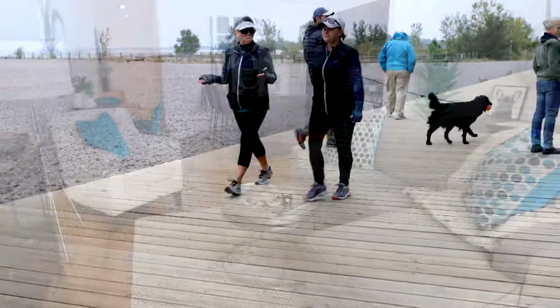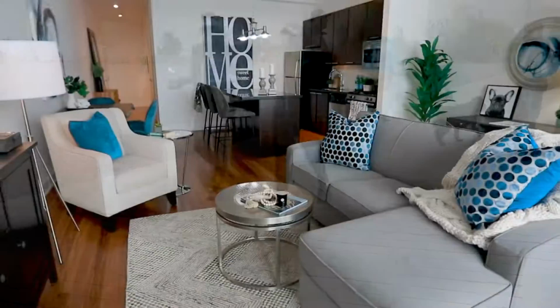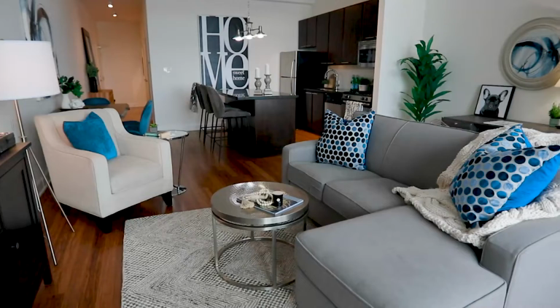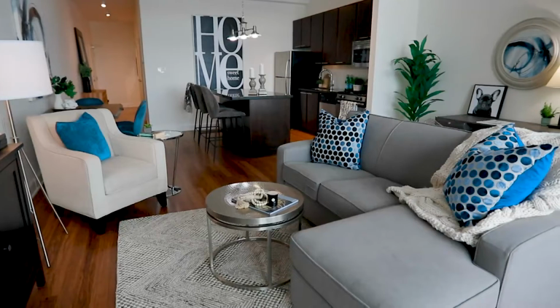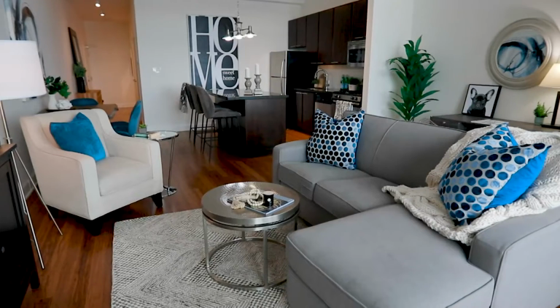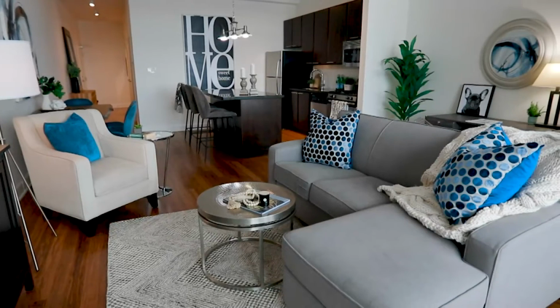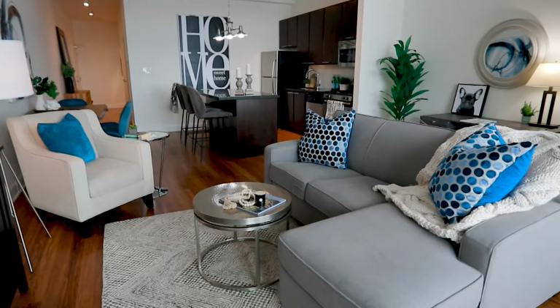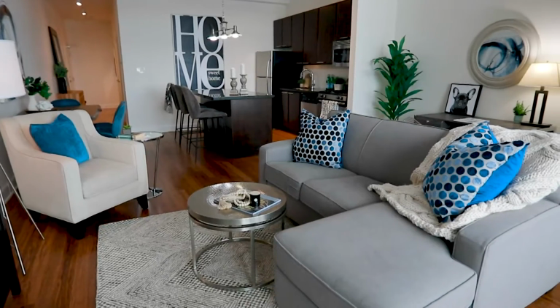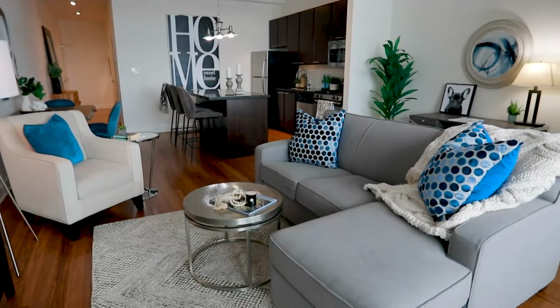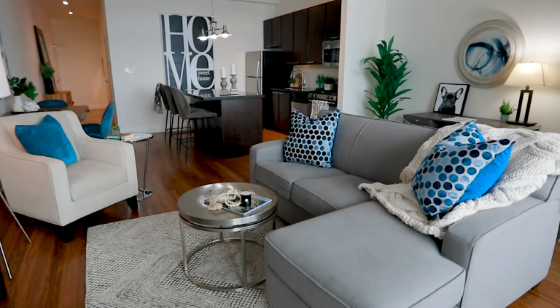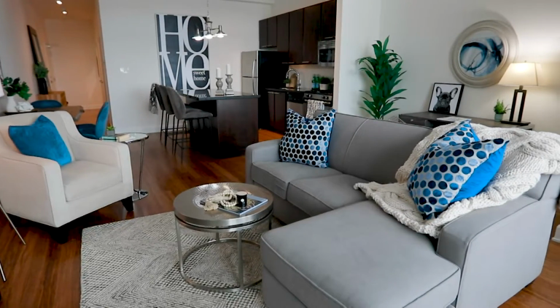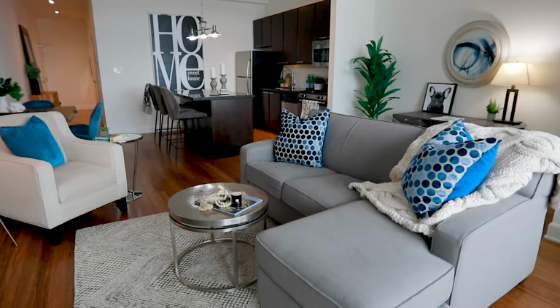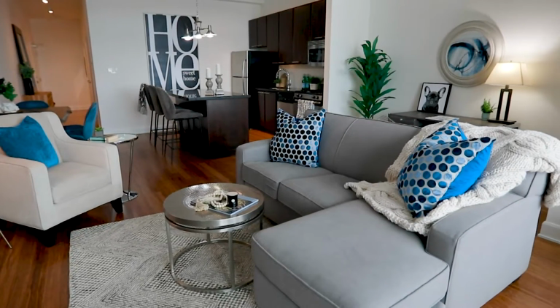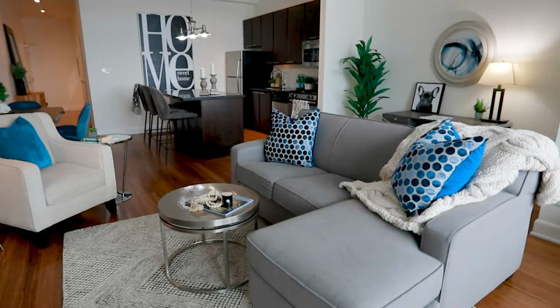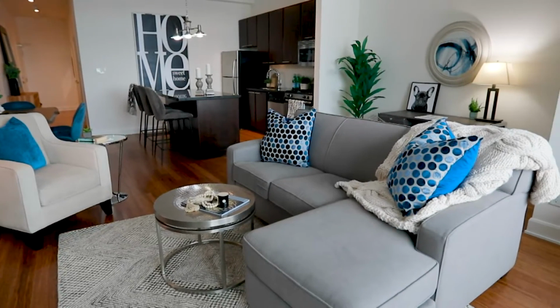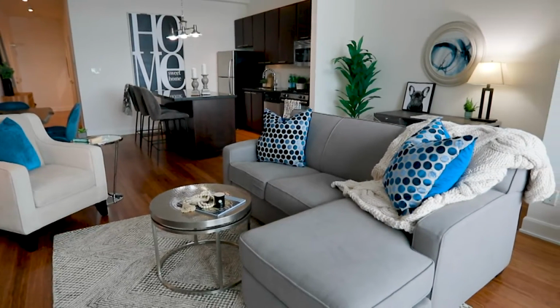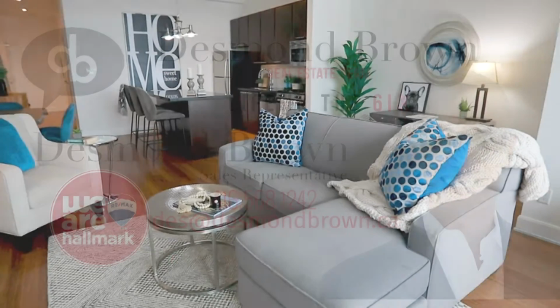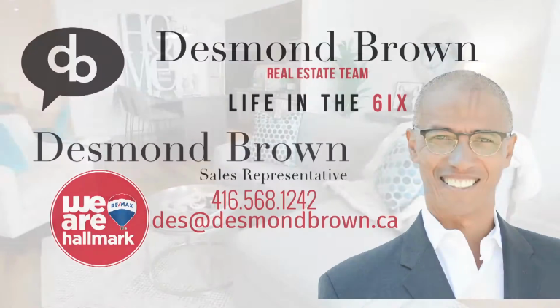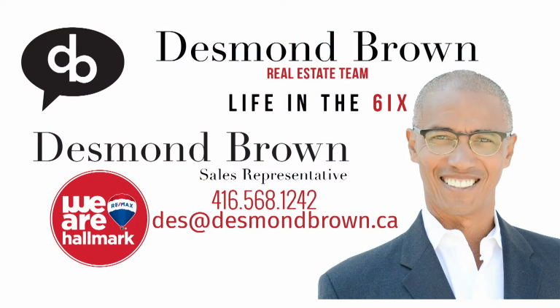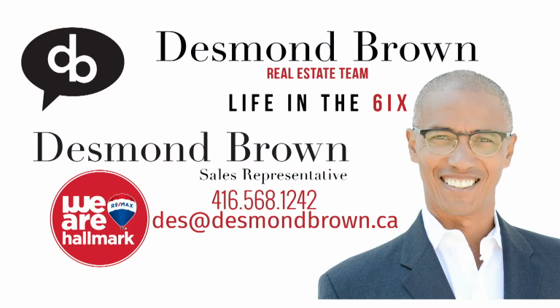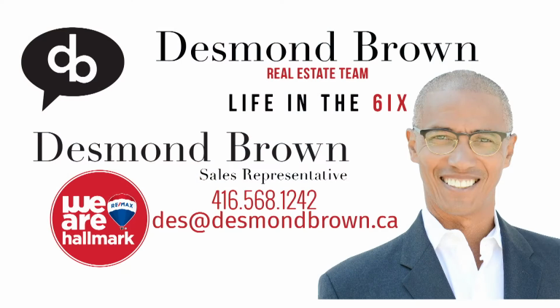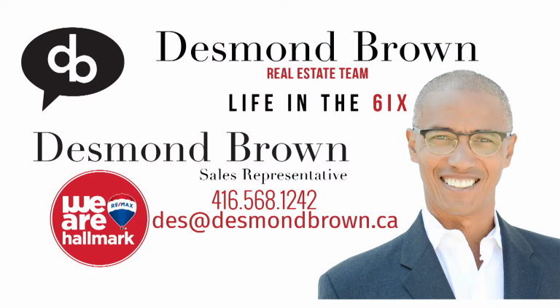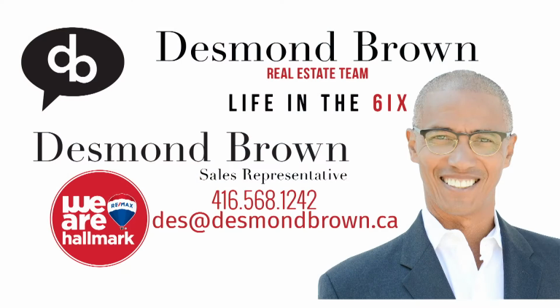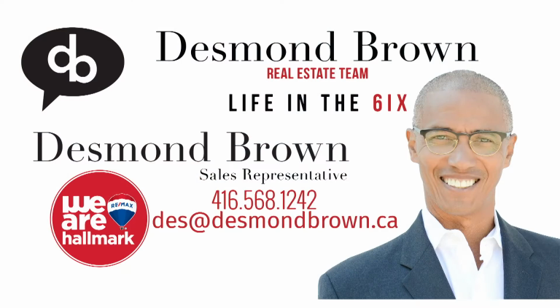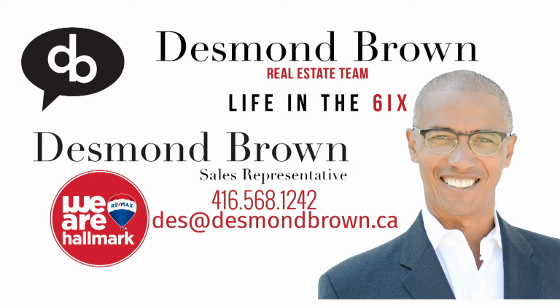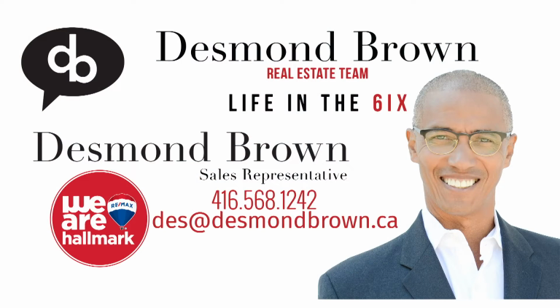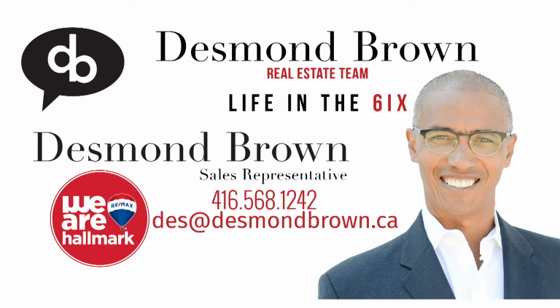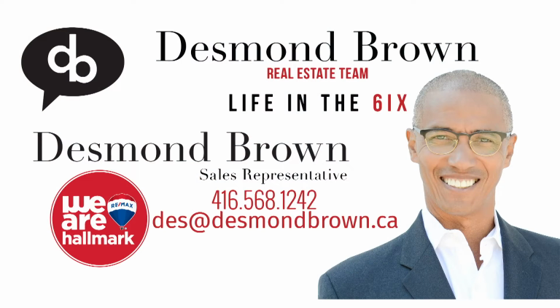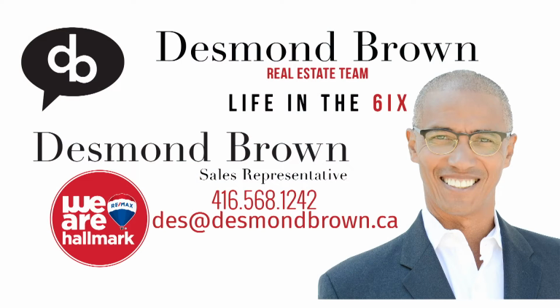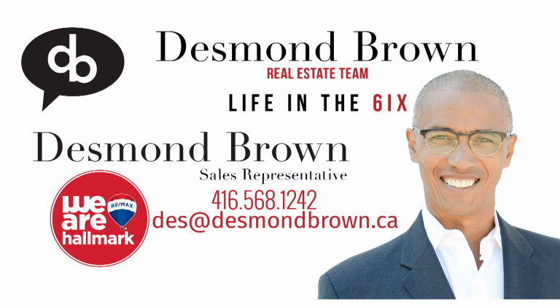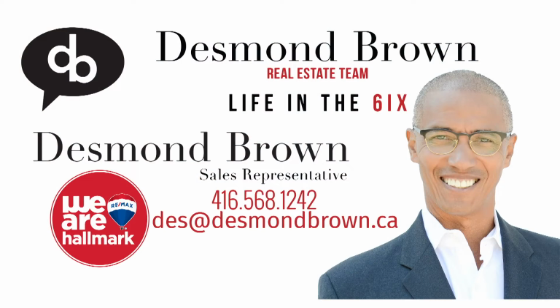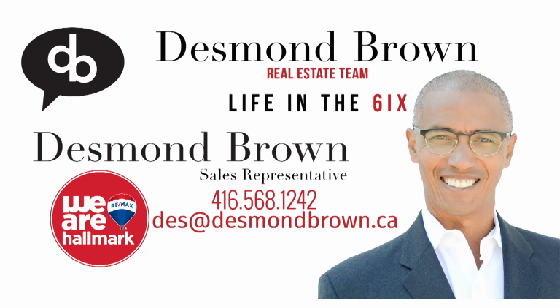For a private appointment to view this beautiful unit, please get in touch or call your agent.